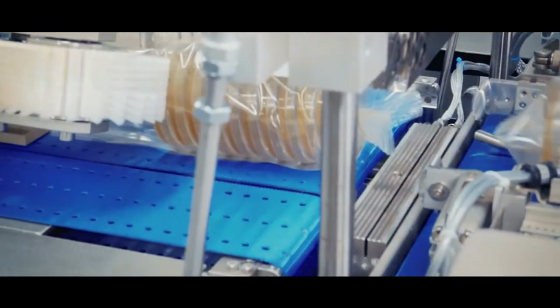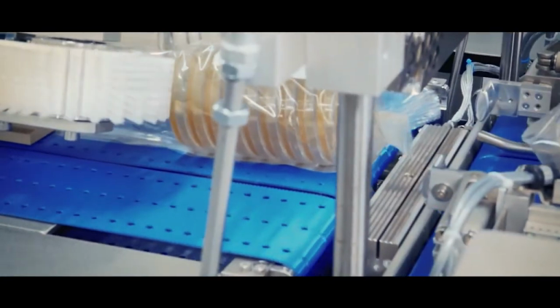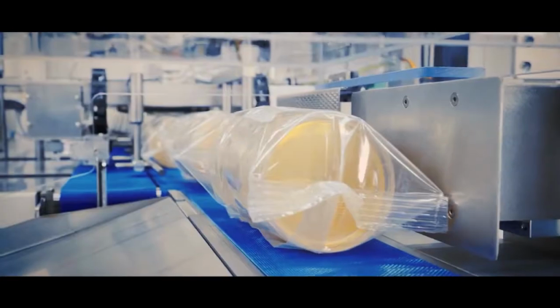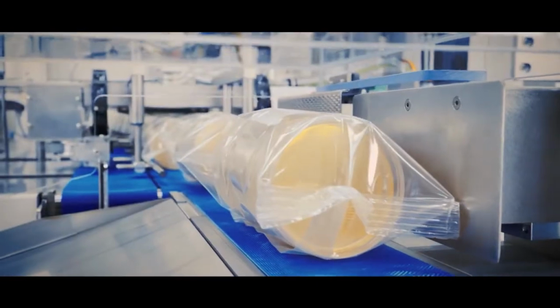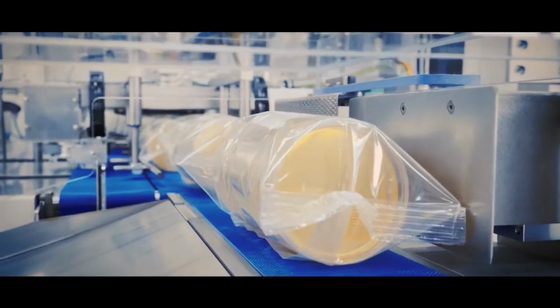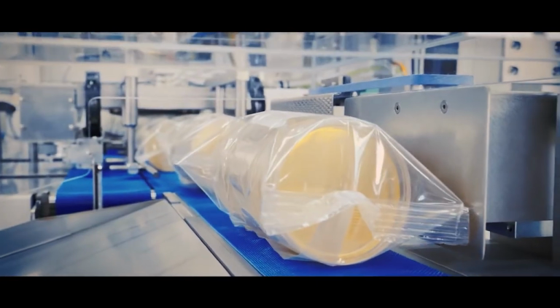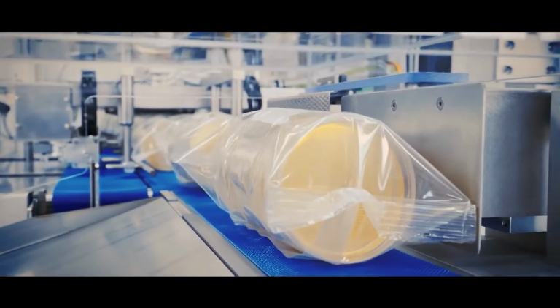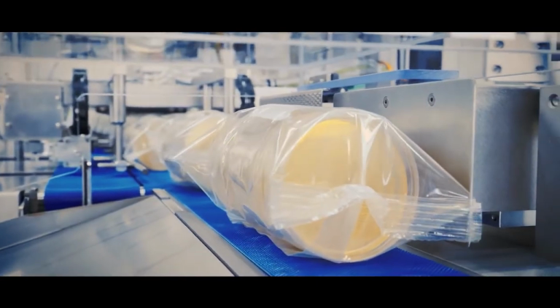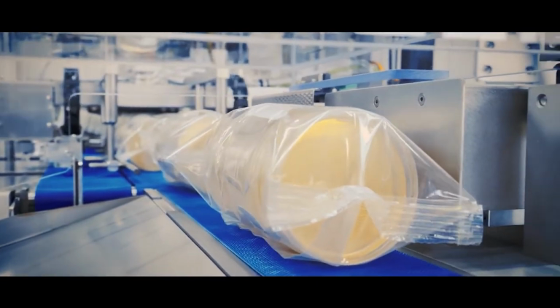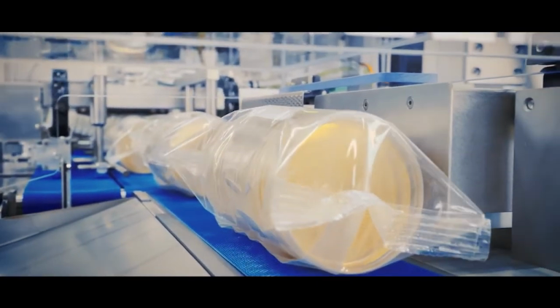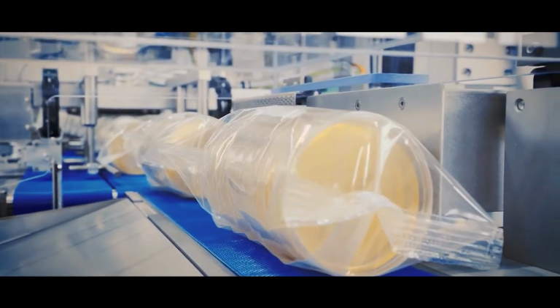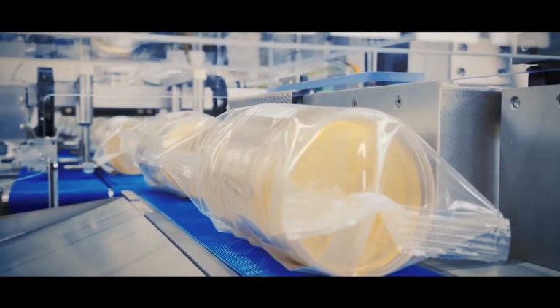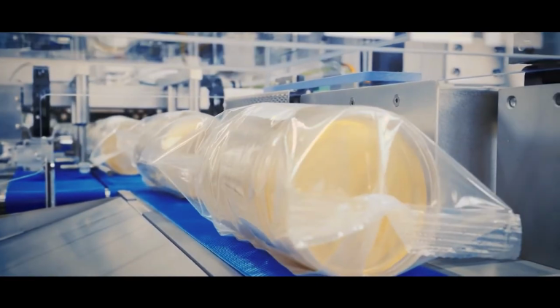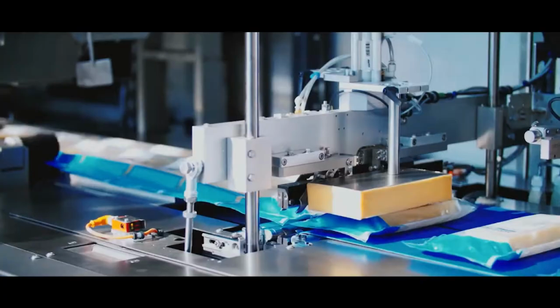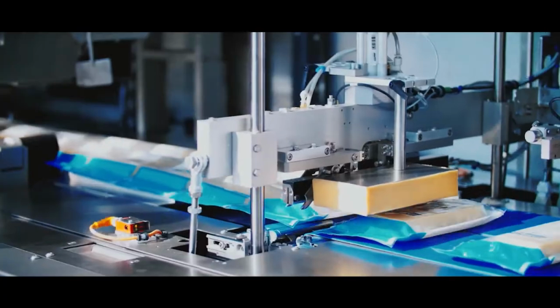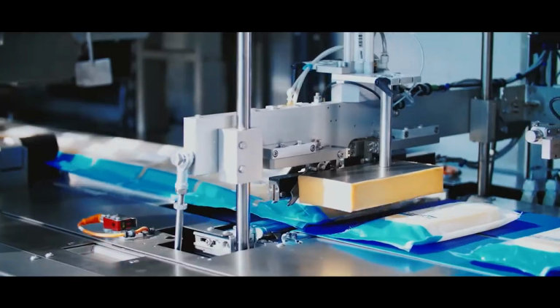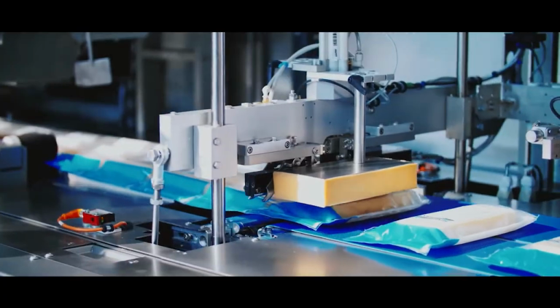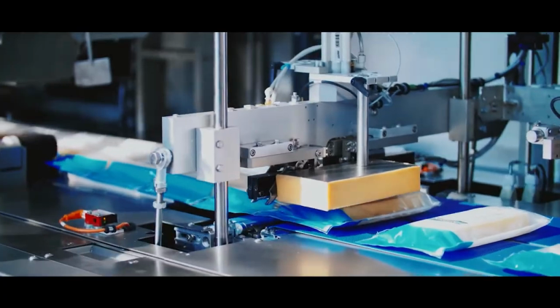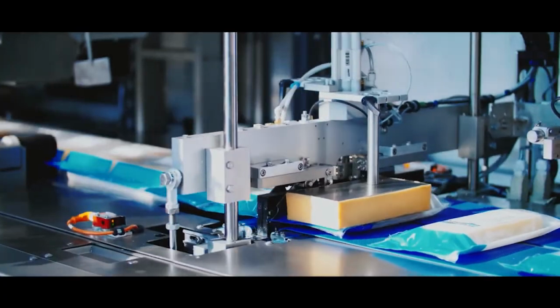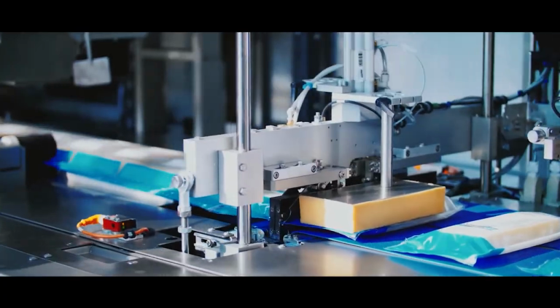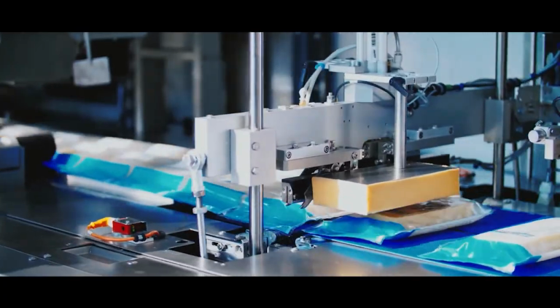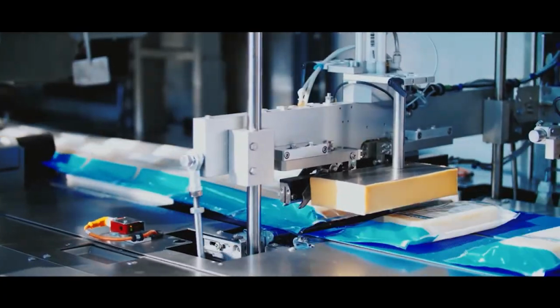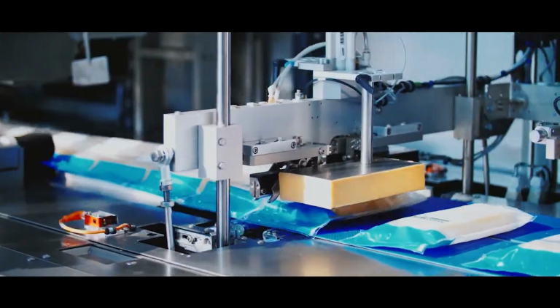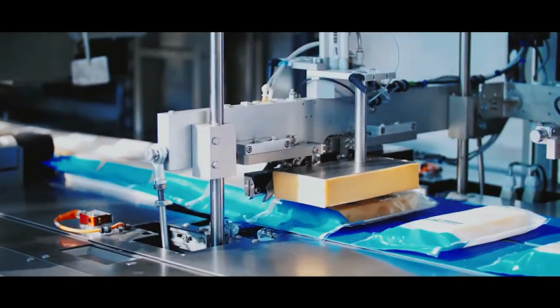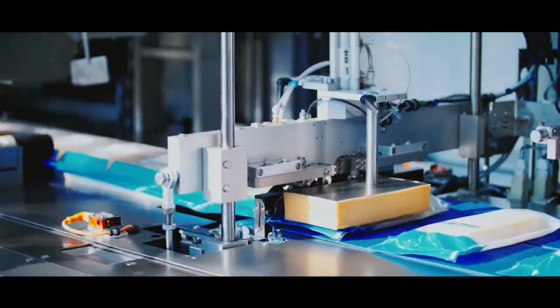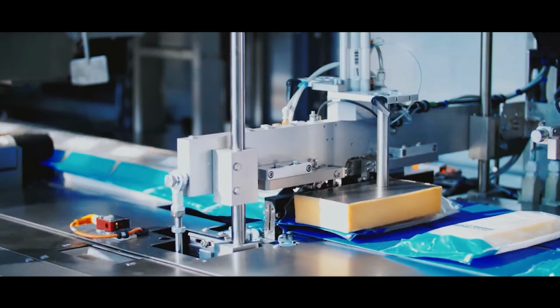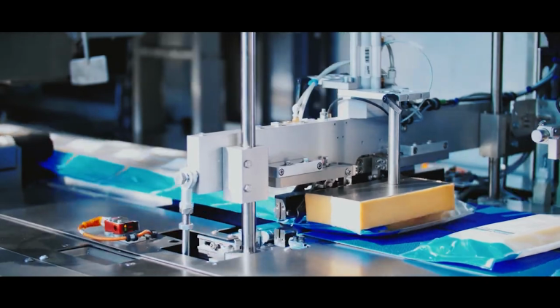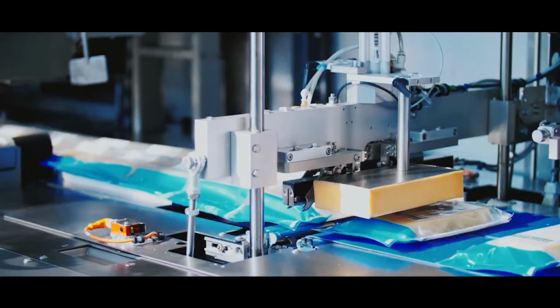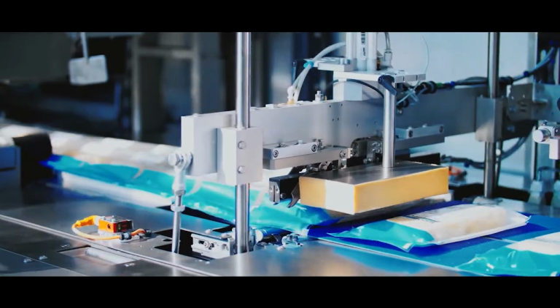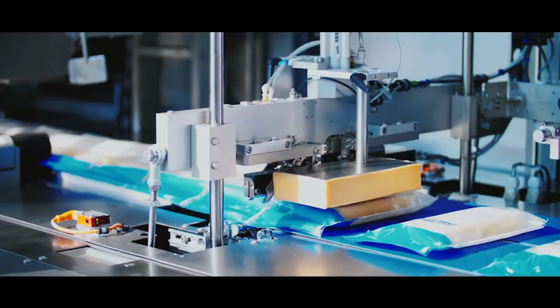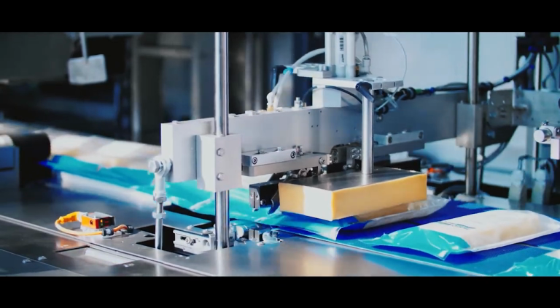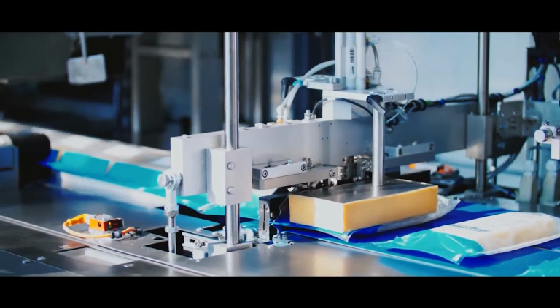Flow pack machines are used for high-speed applications and airtight packaging.